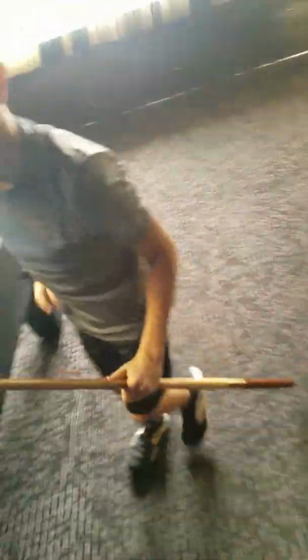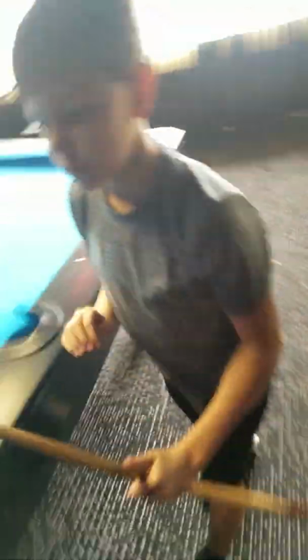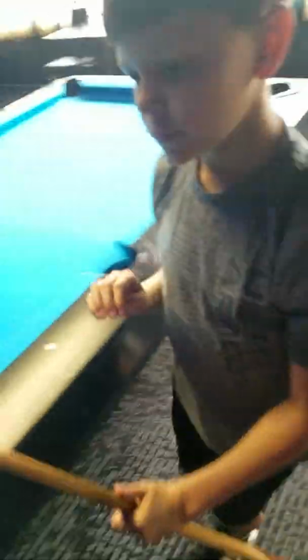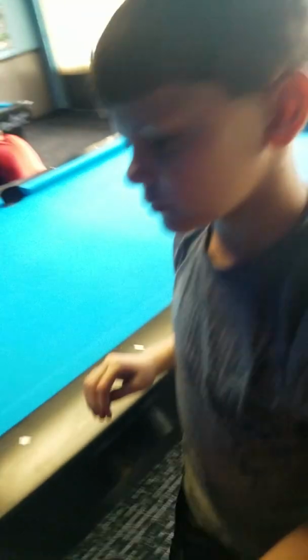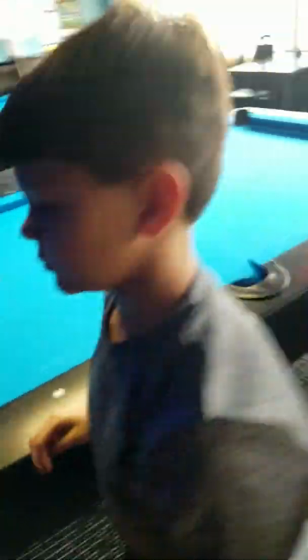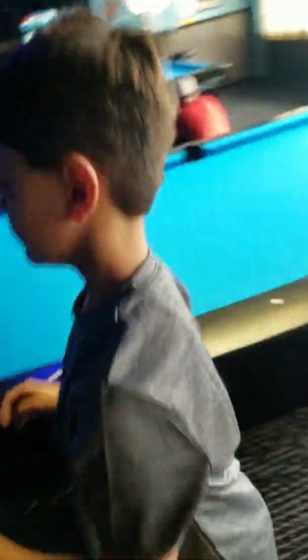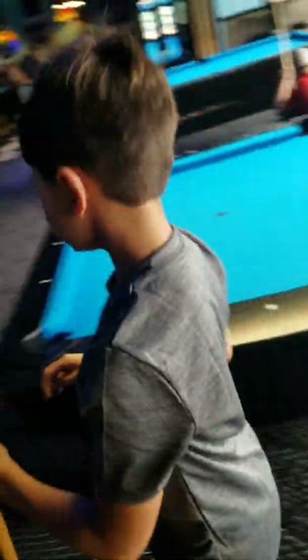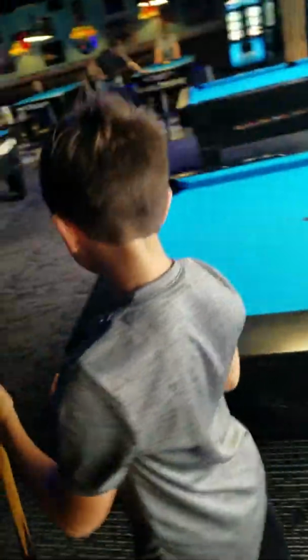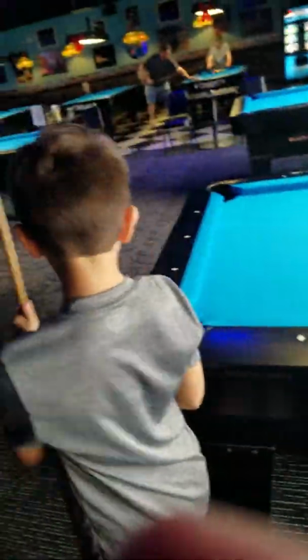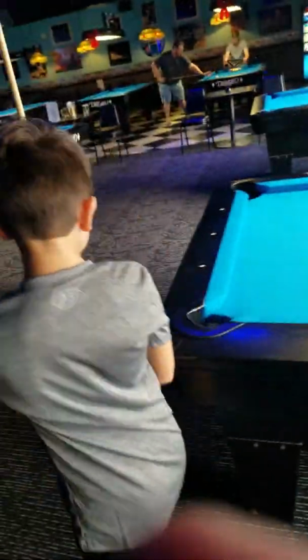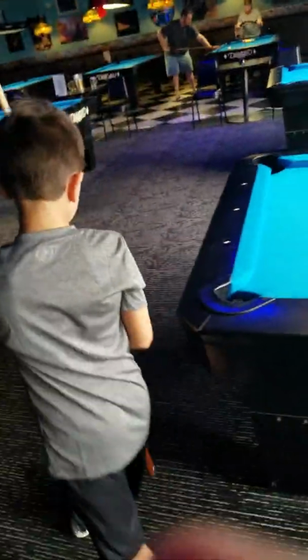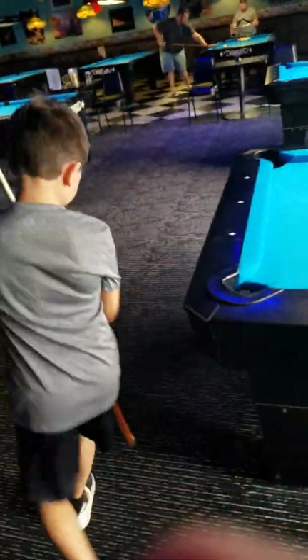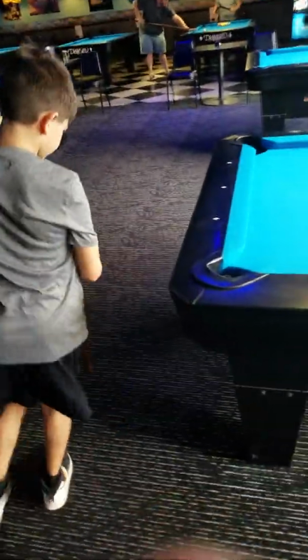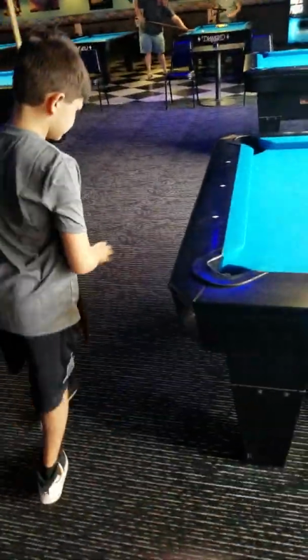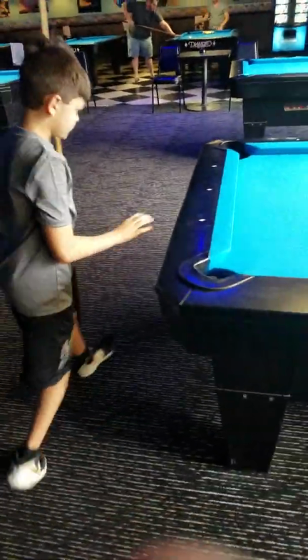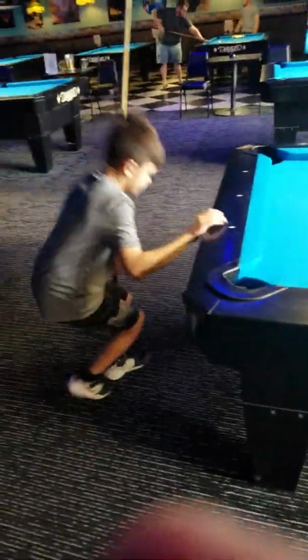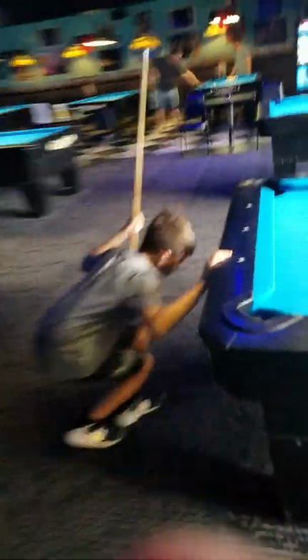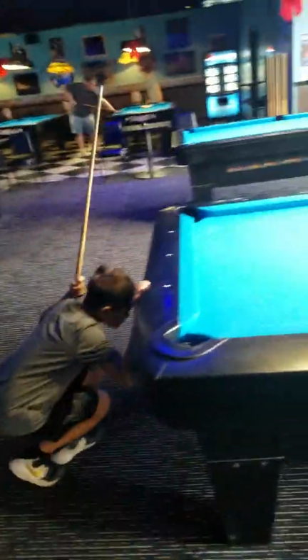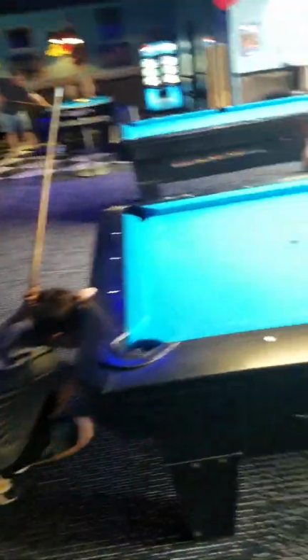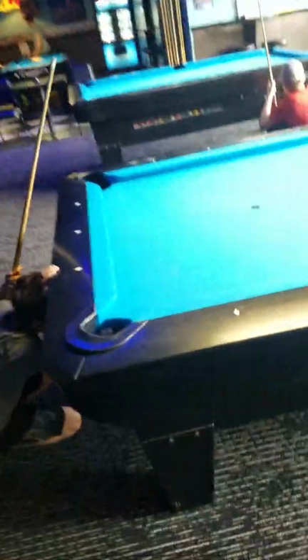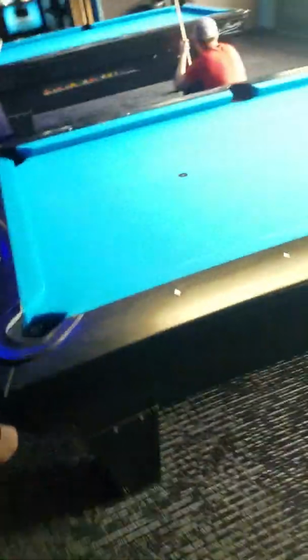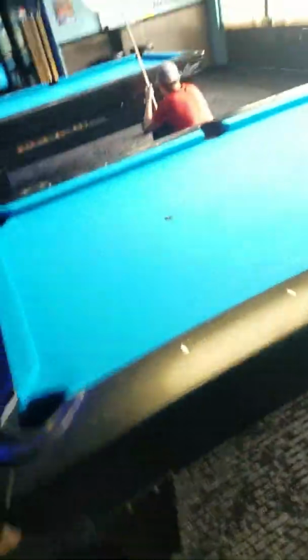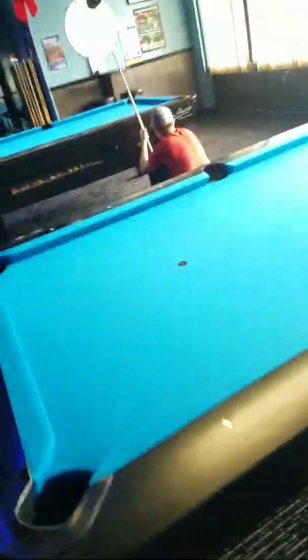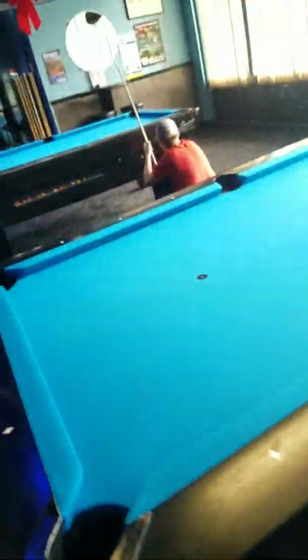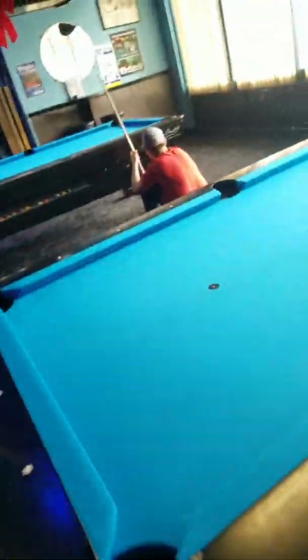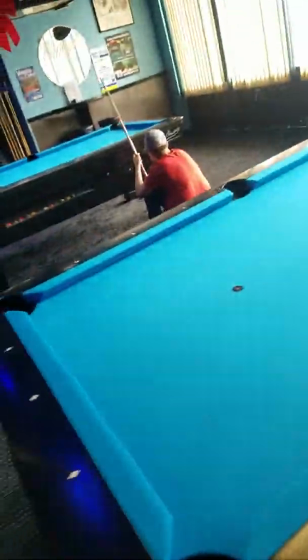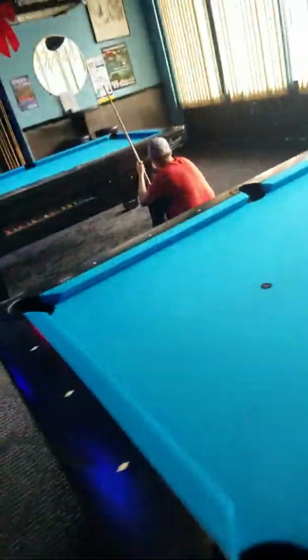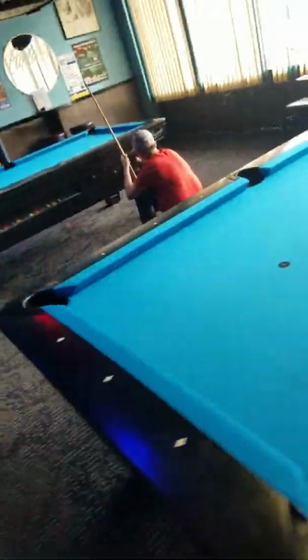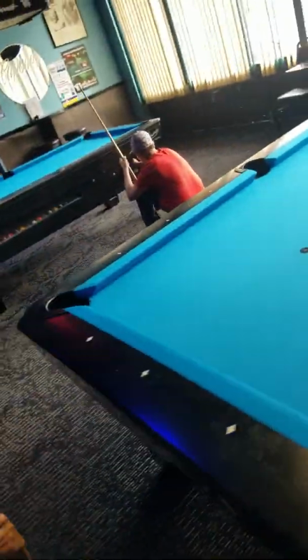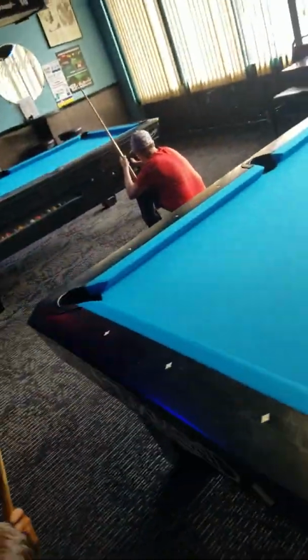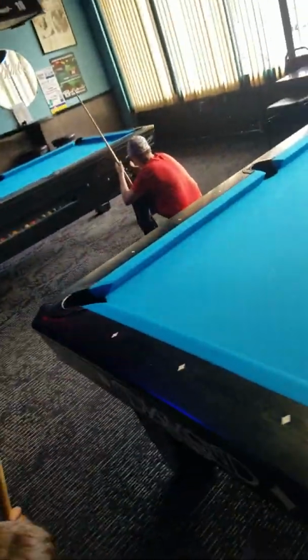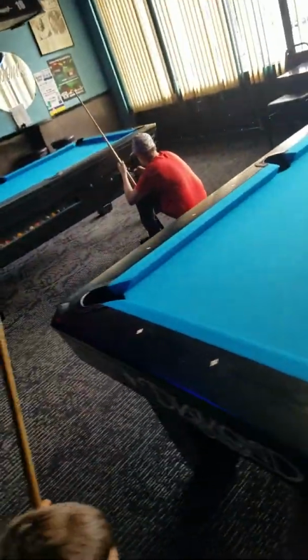Happy holidays to me and the nephews learning how to shoot pool, boys. Dylan, what are you doing?